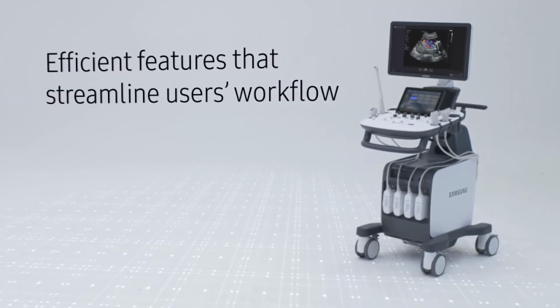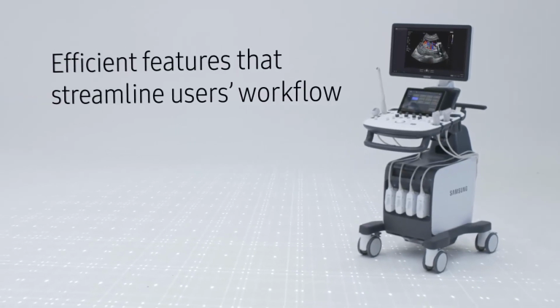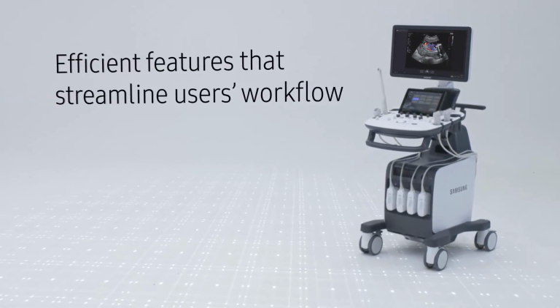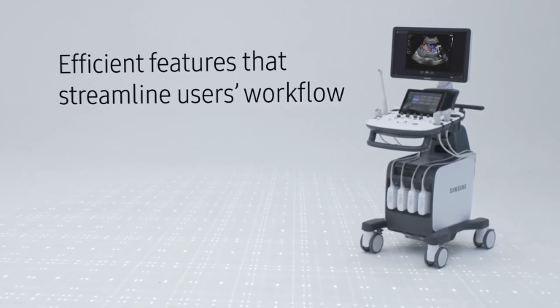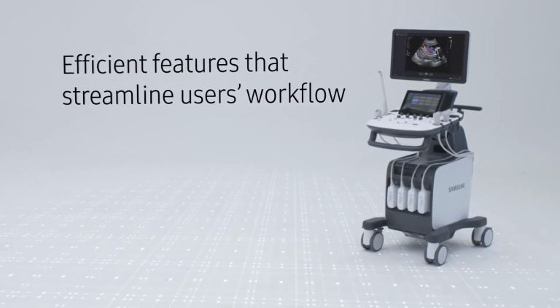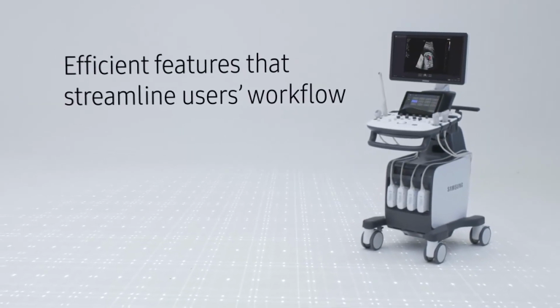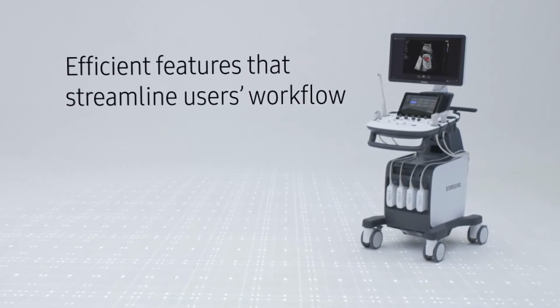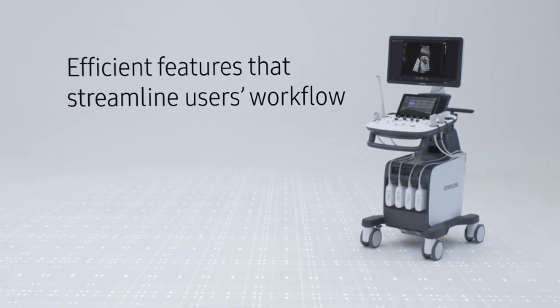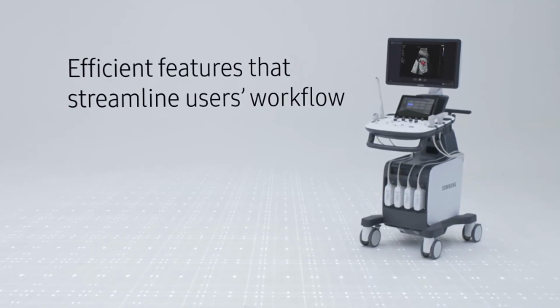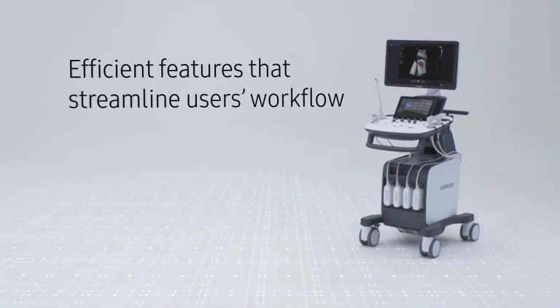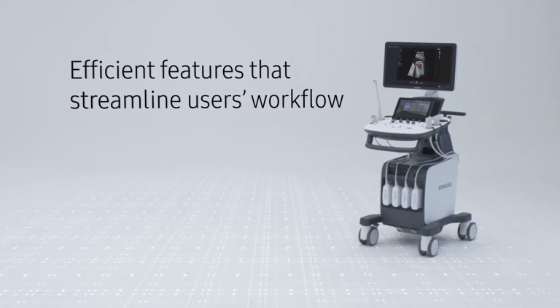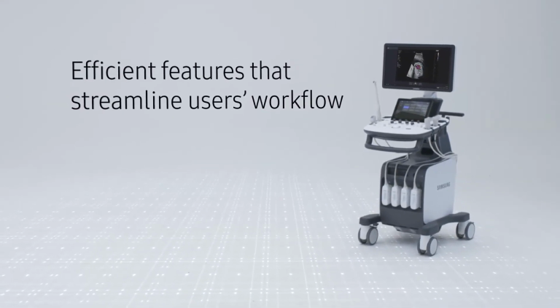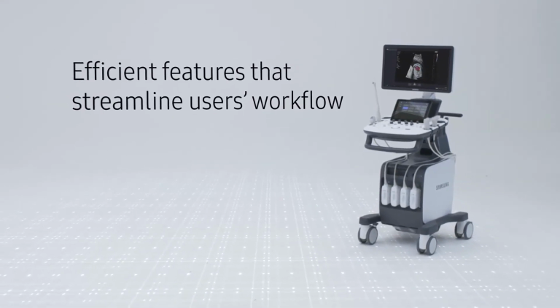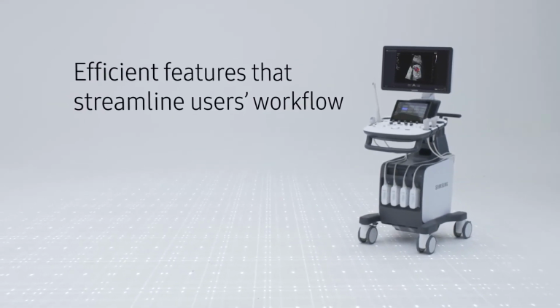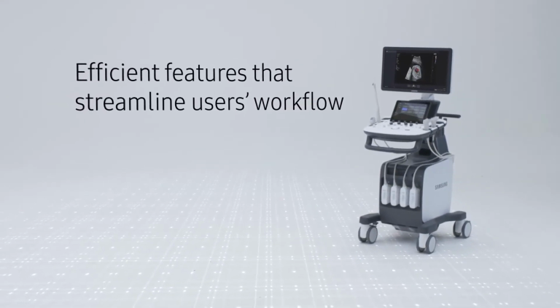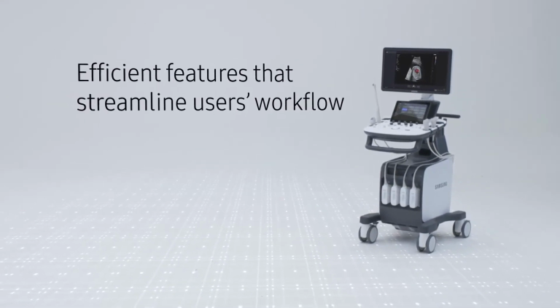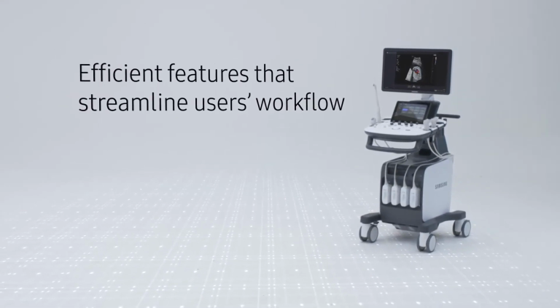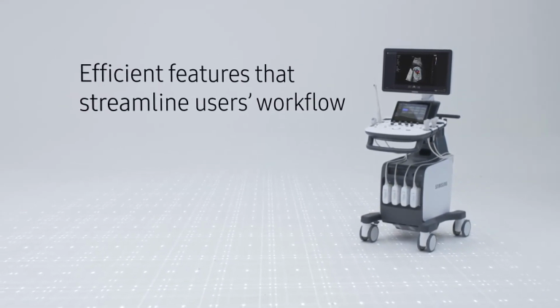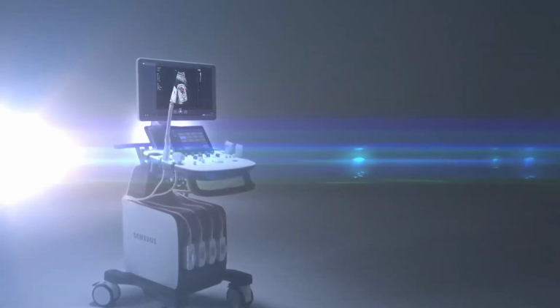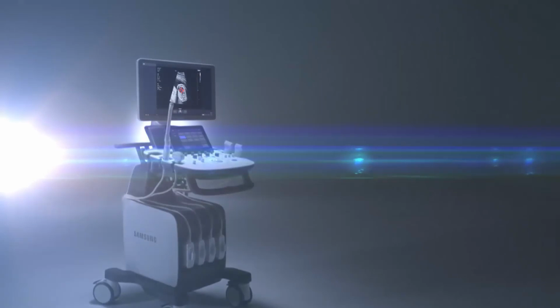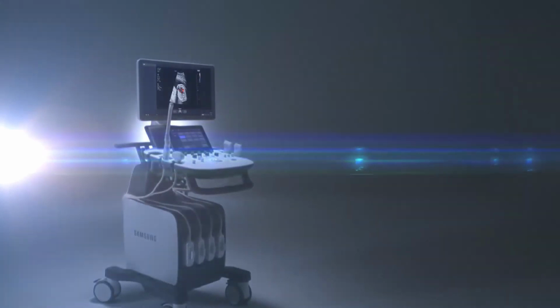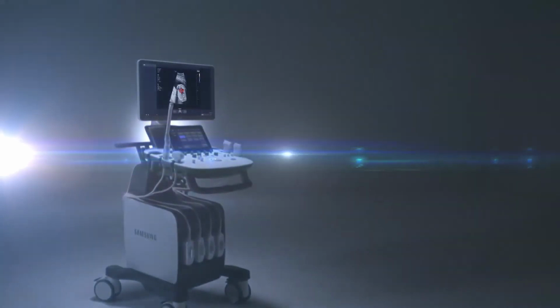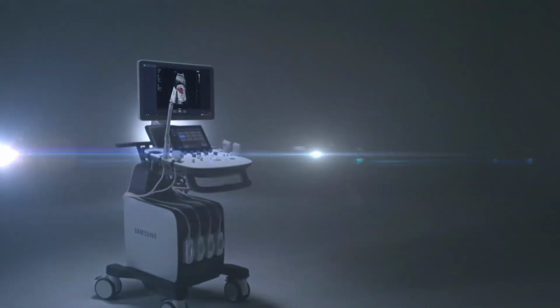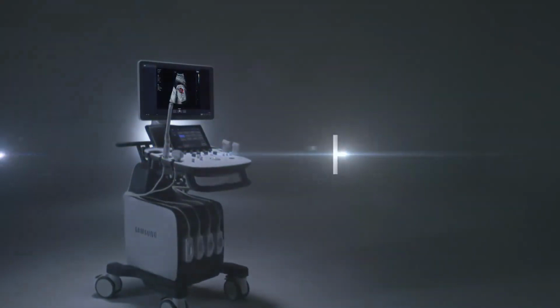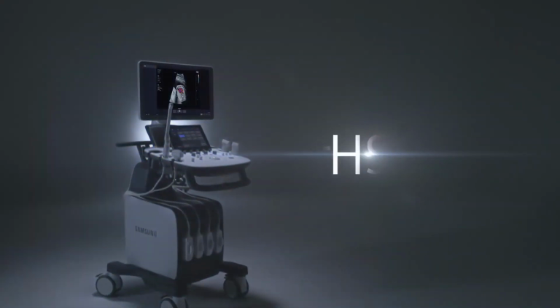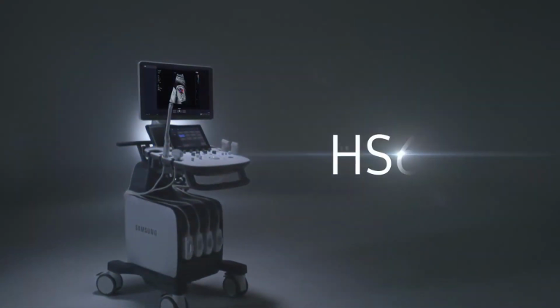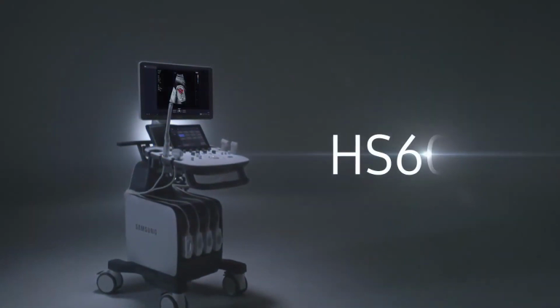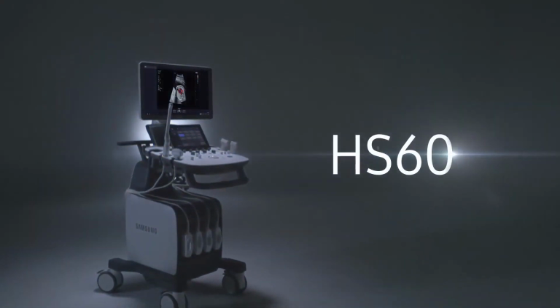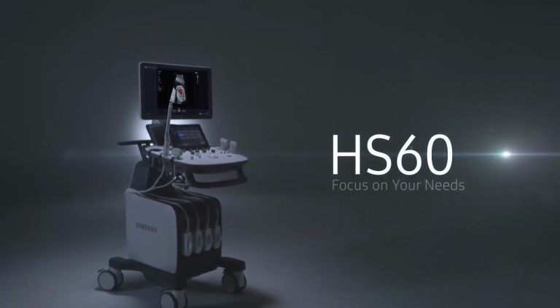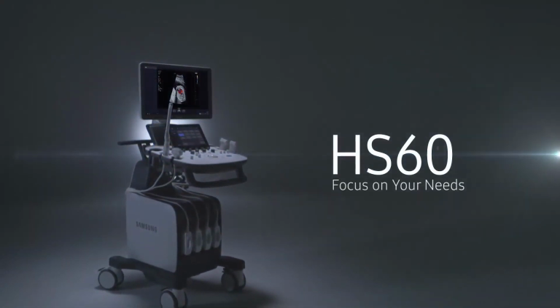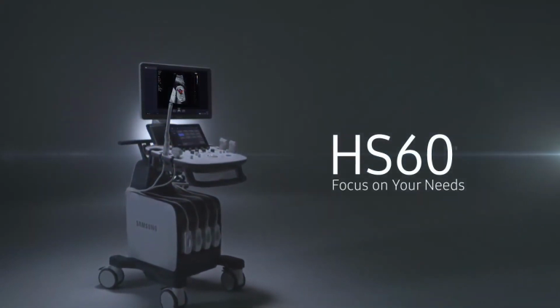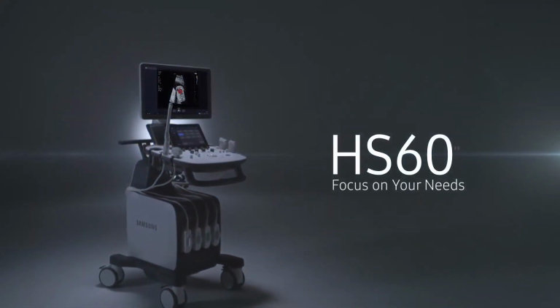Now is the time to let HS60 help you focus on your needs.